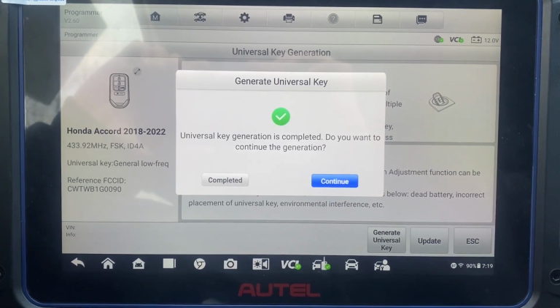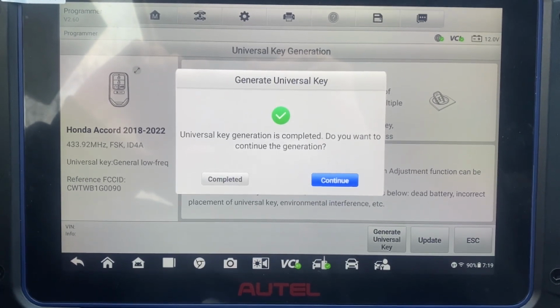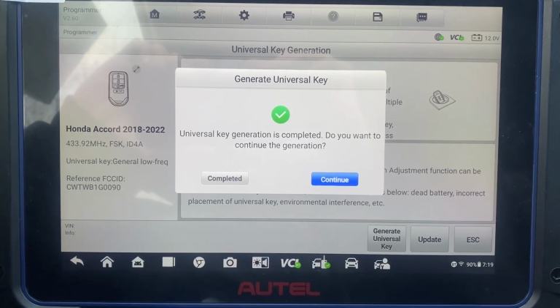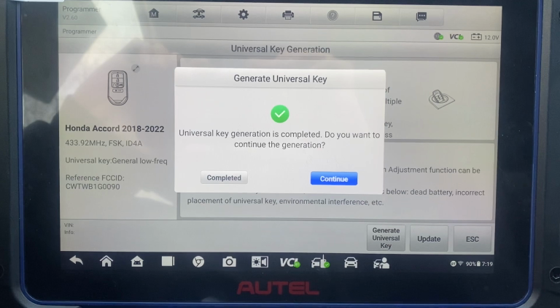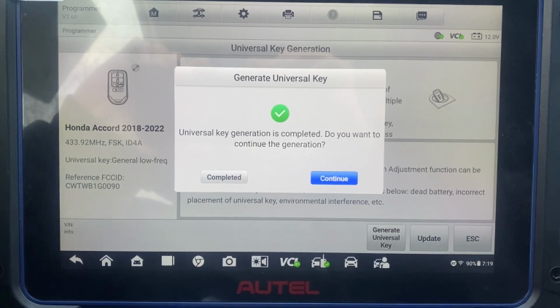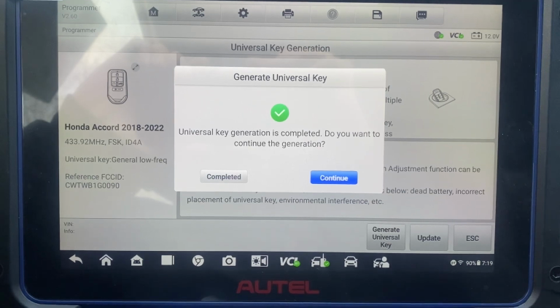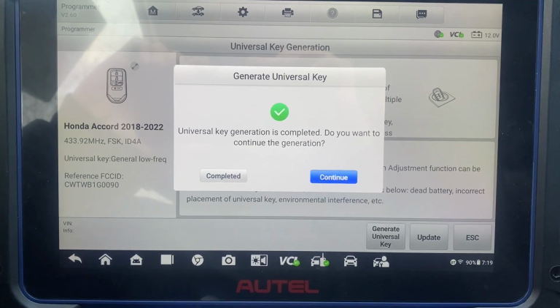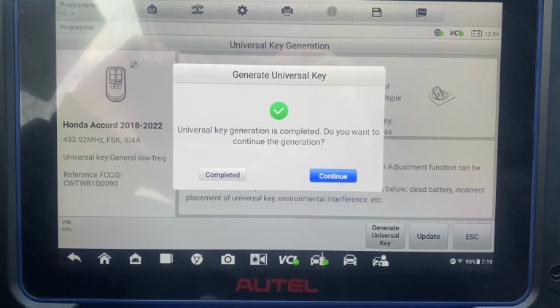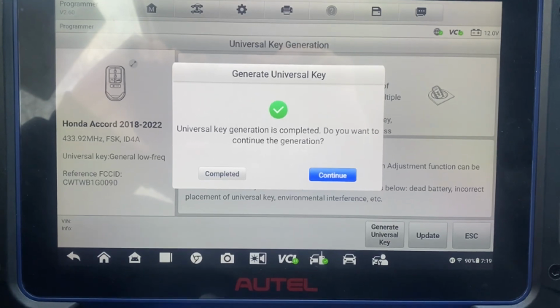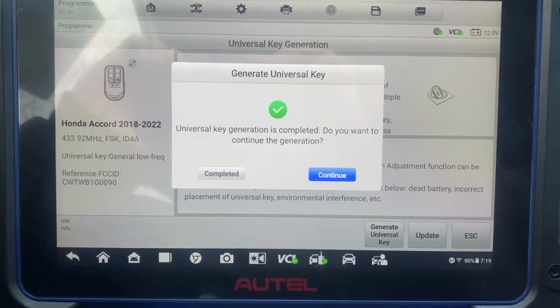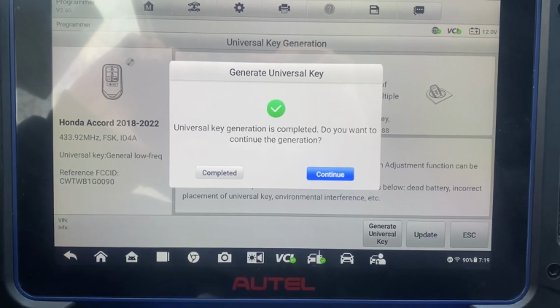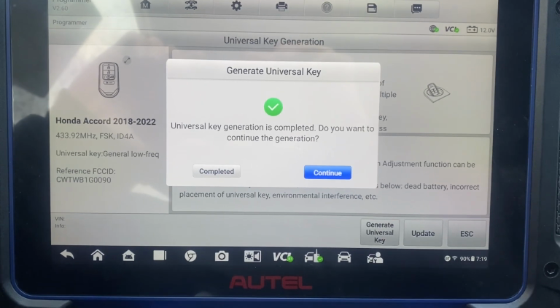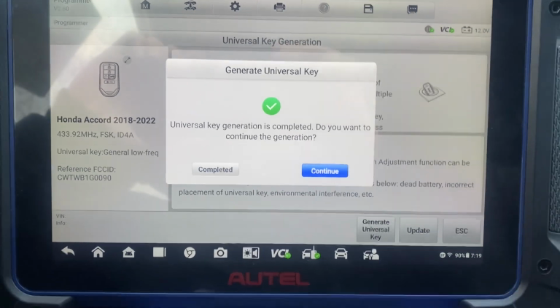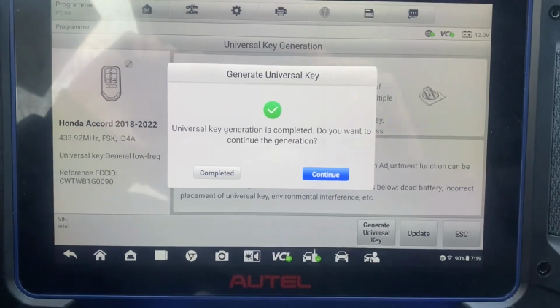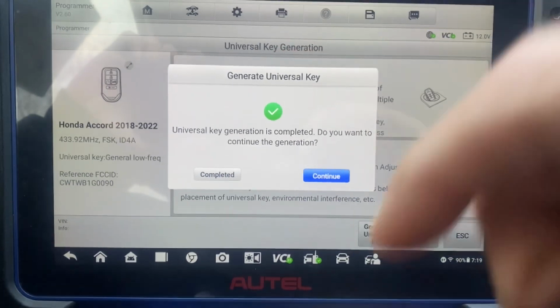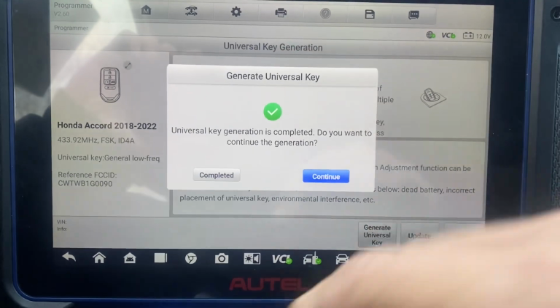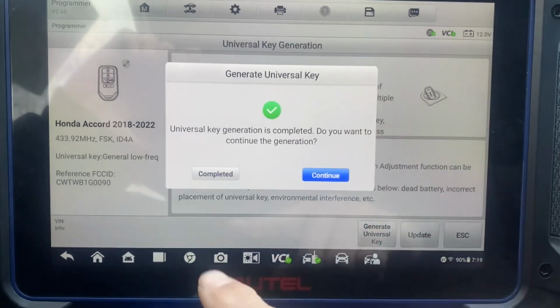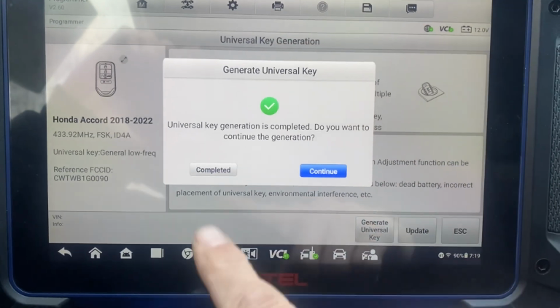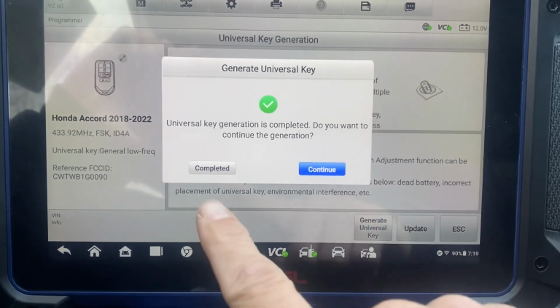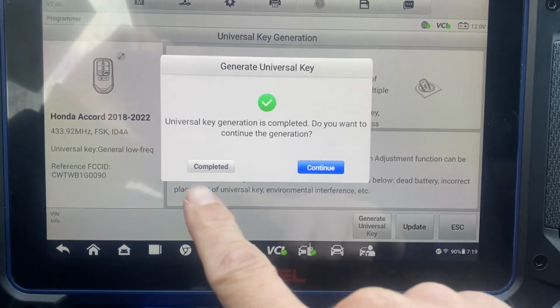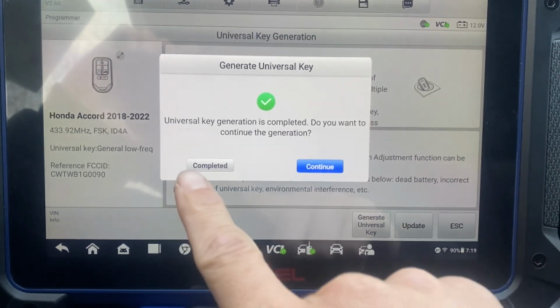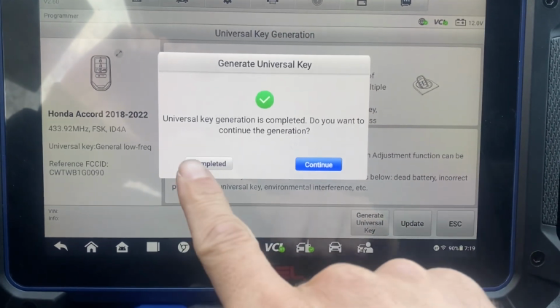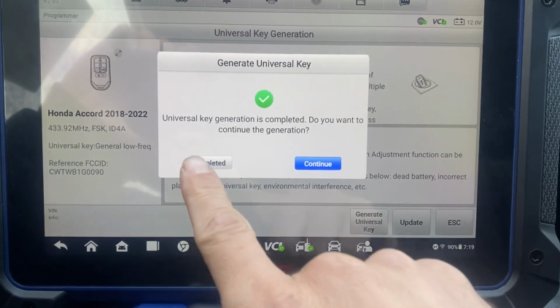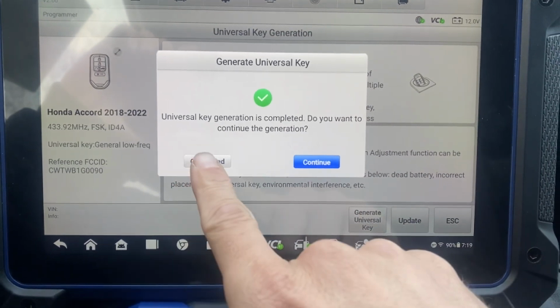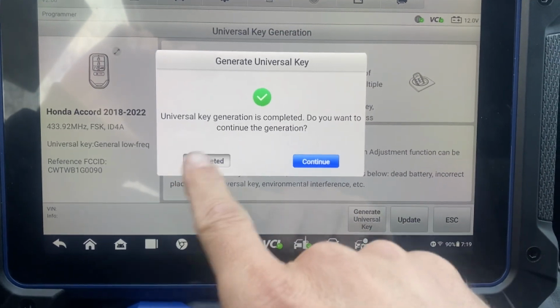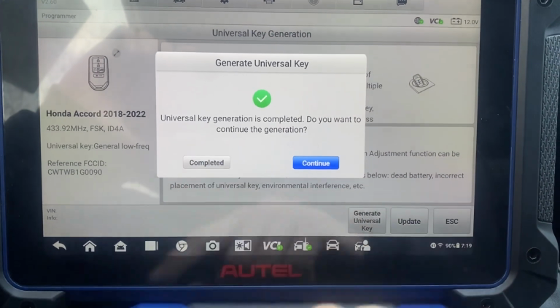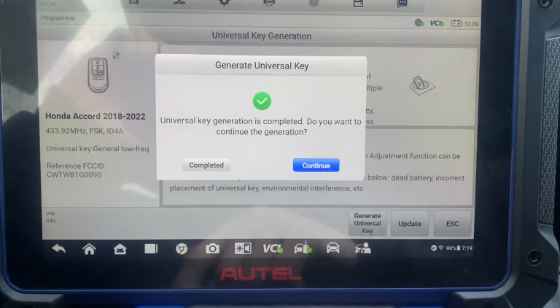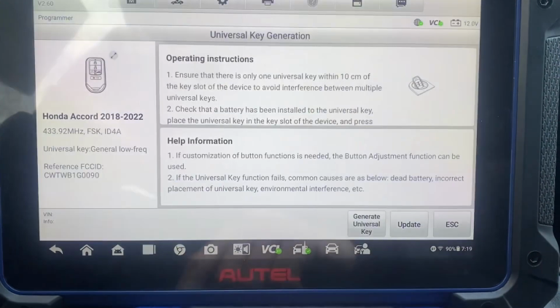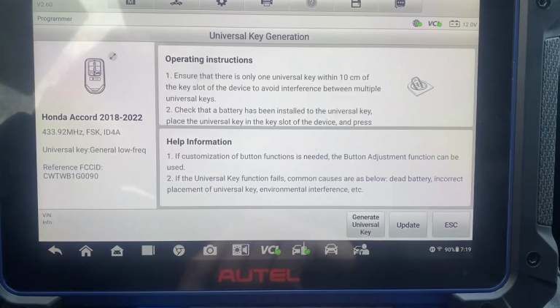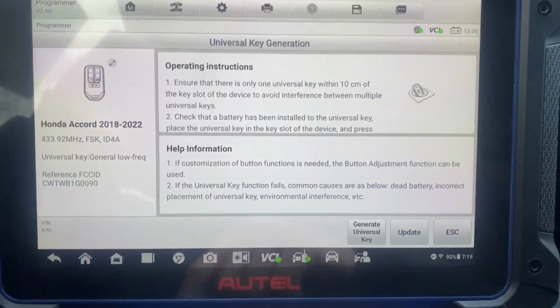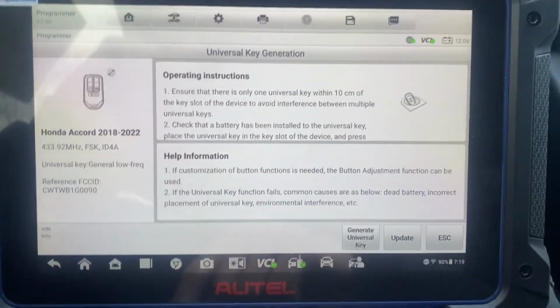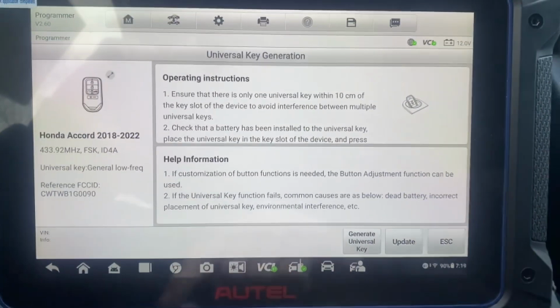Universal key generation is completed. Press complete.